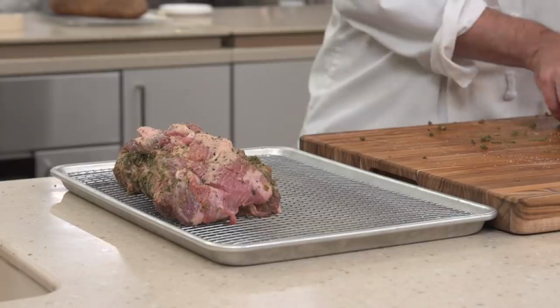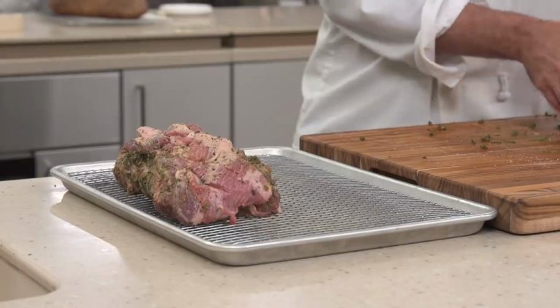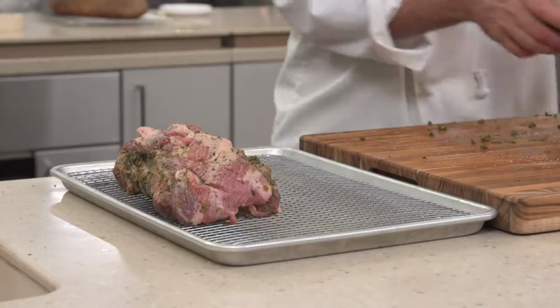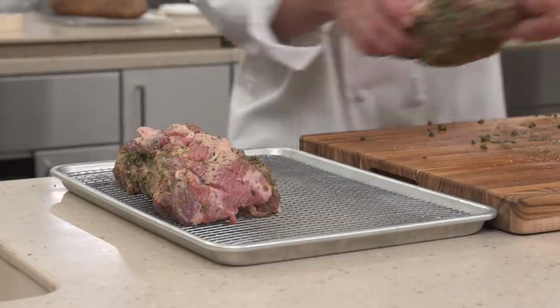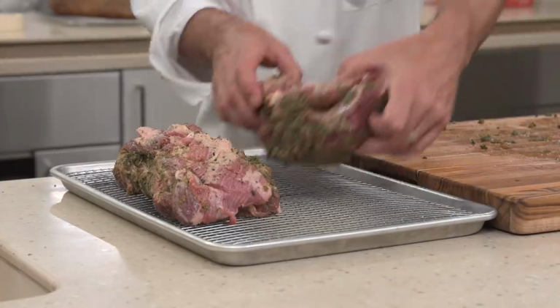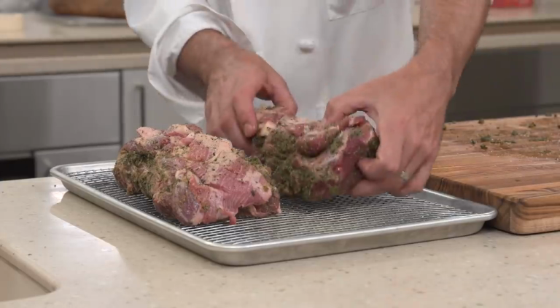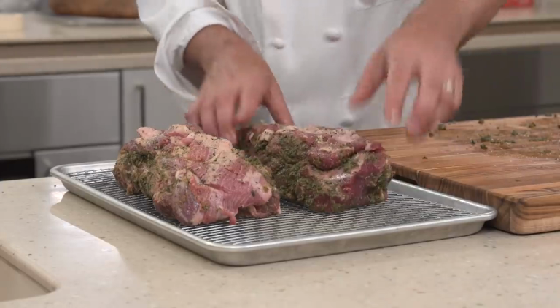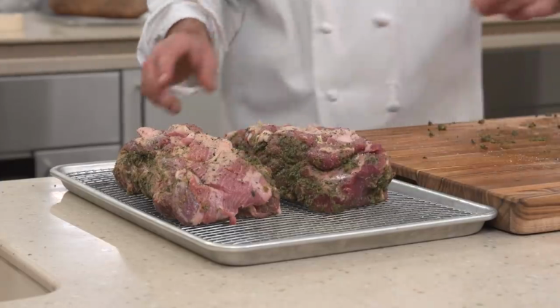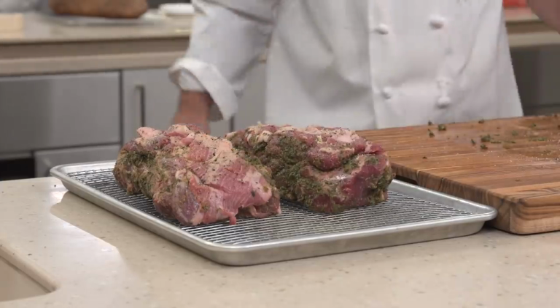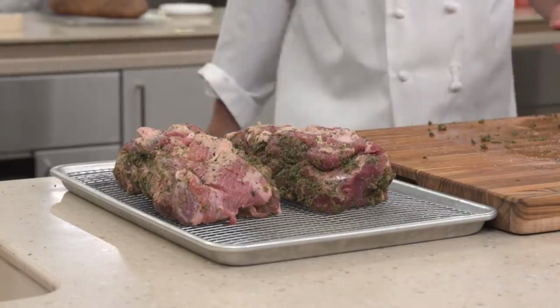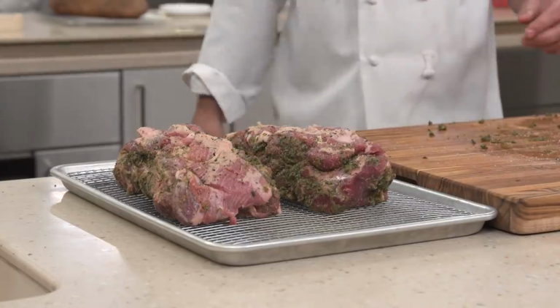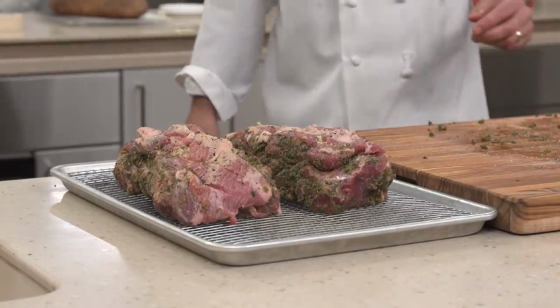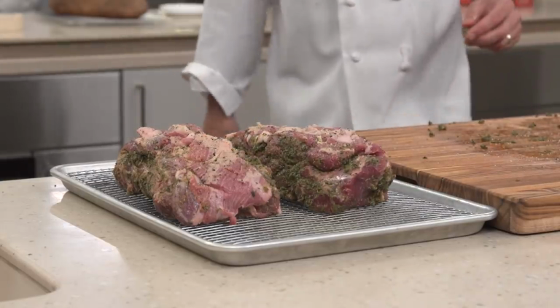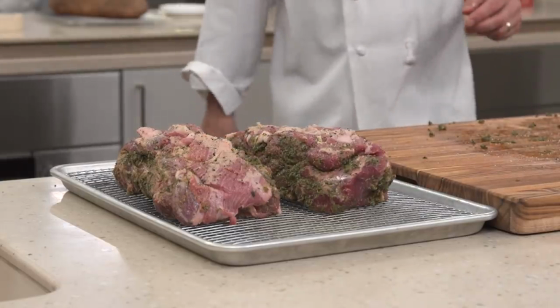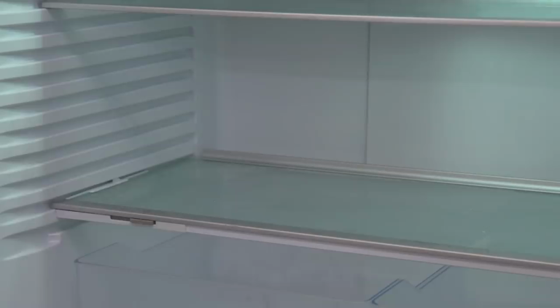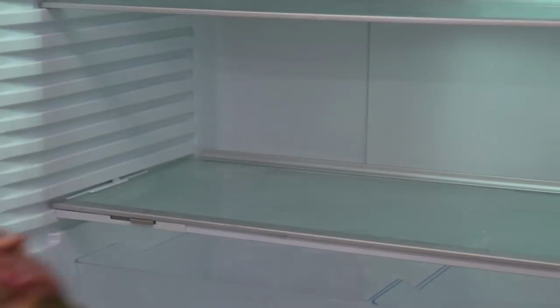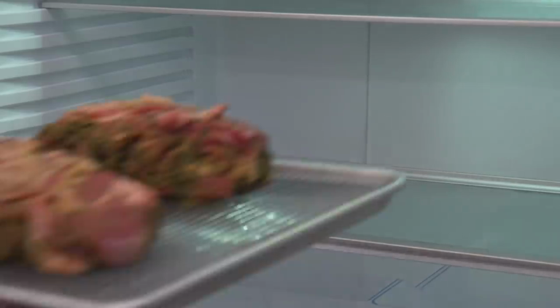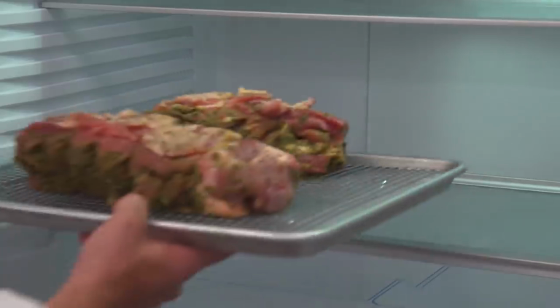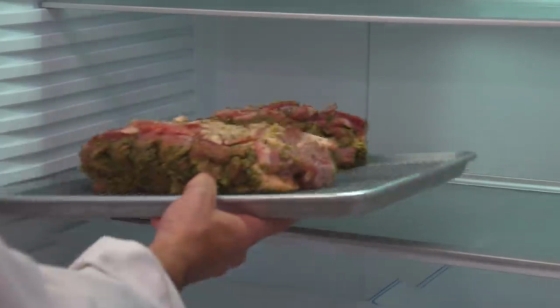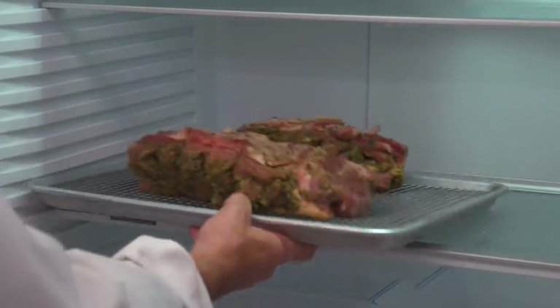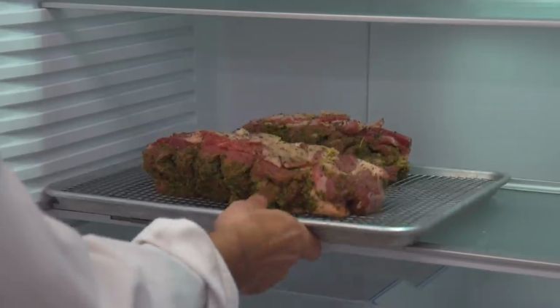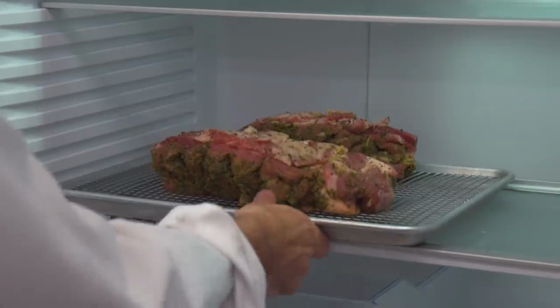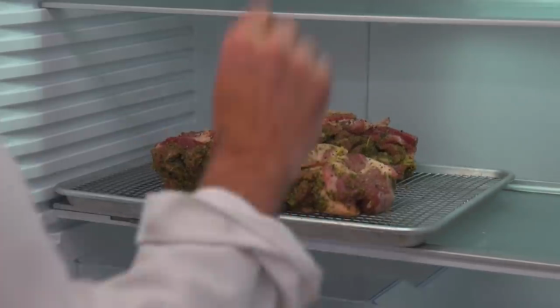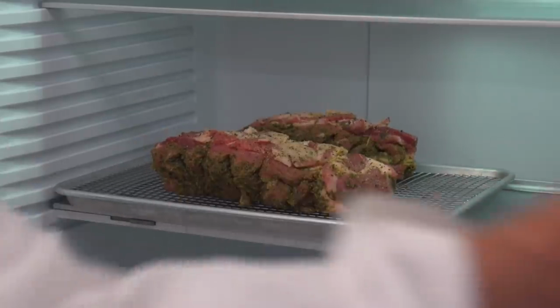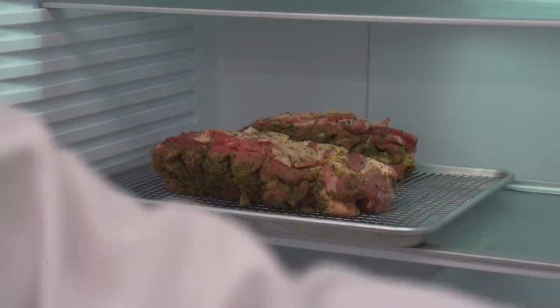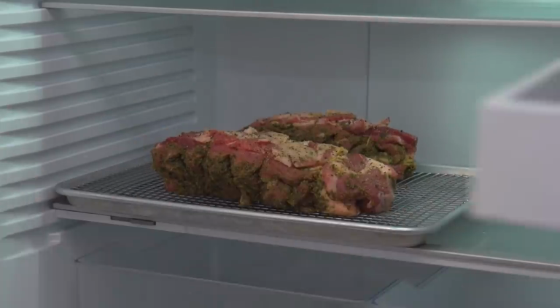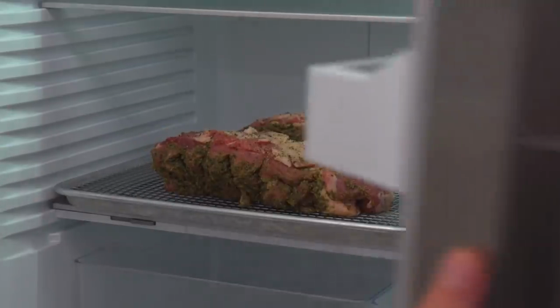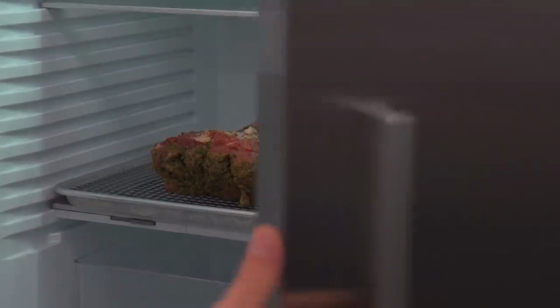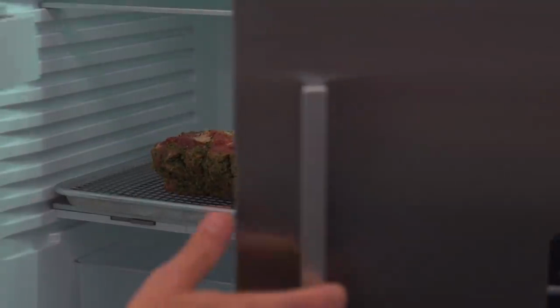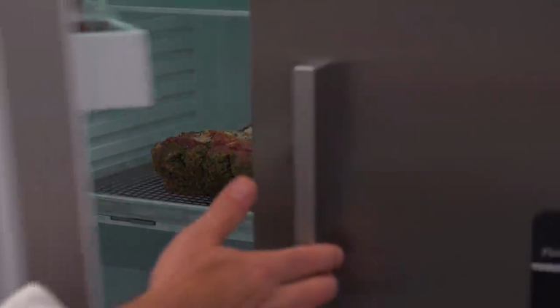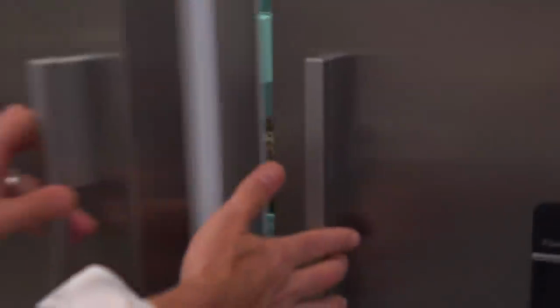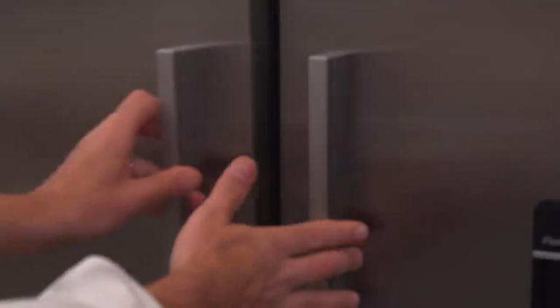Transfer the roasts to a wire rack set in a rimmed baking sheet and refrigerate, uncovered, for at least six hours or up to 24 hours.